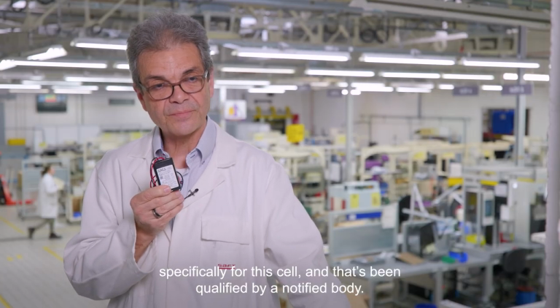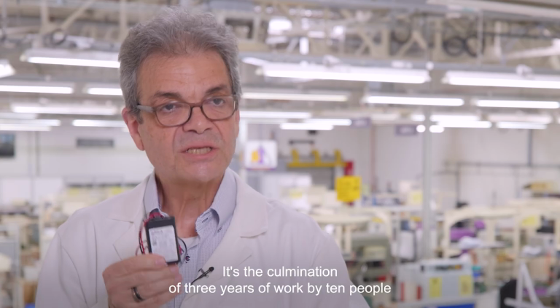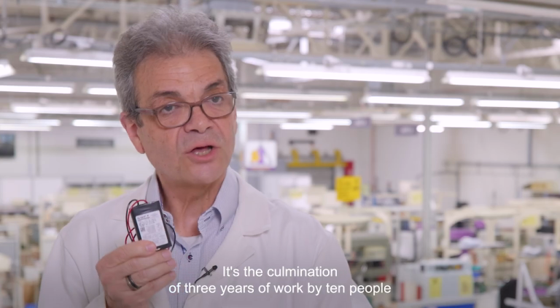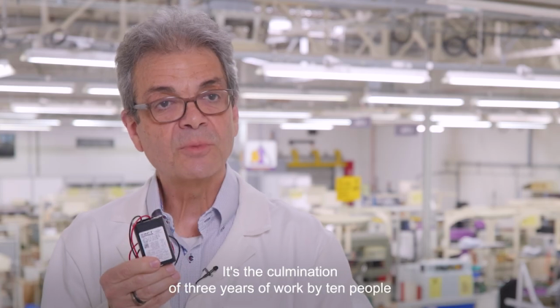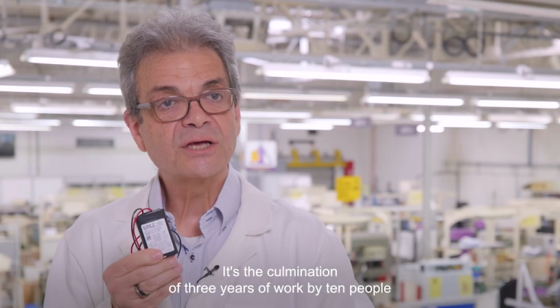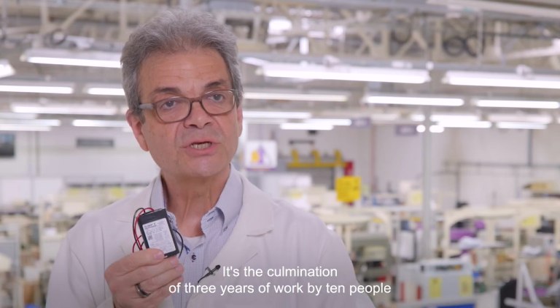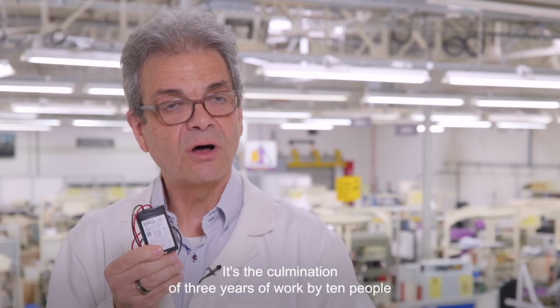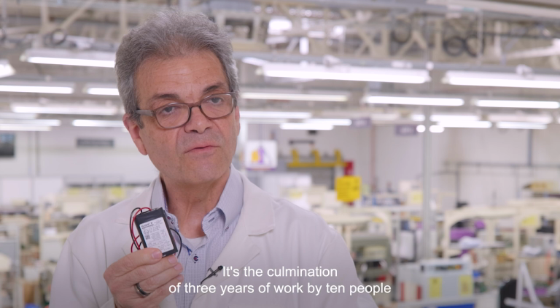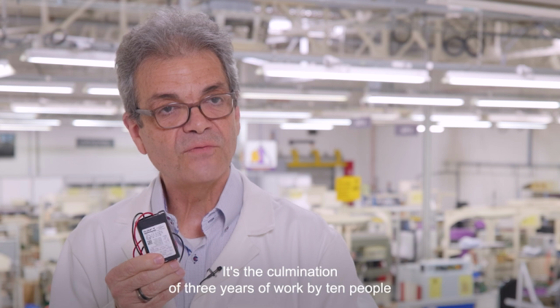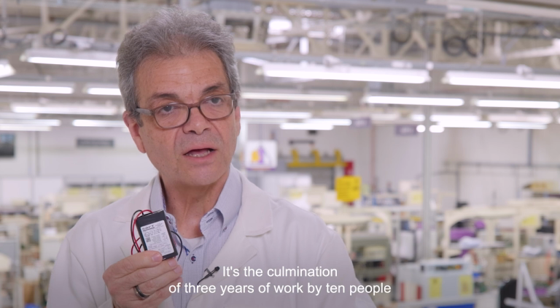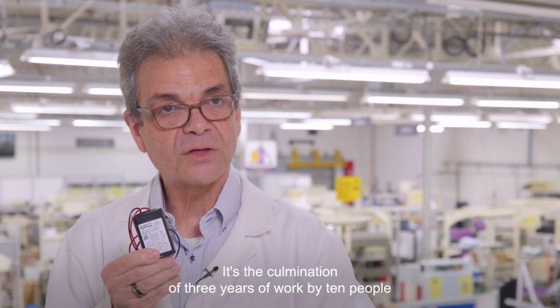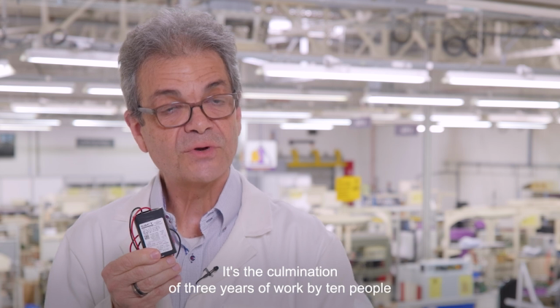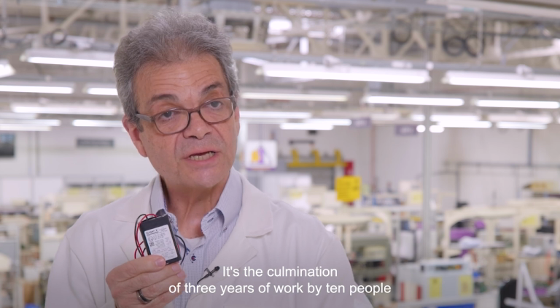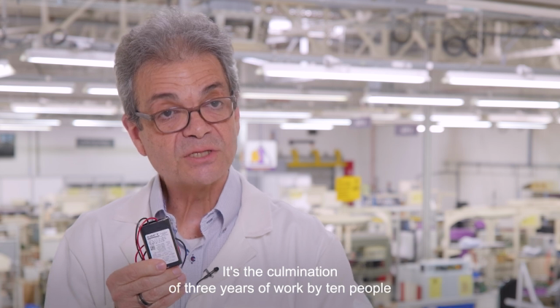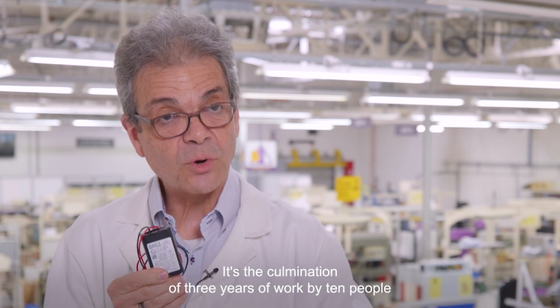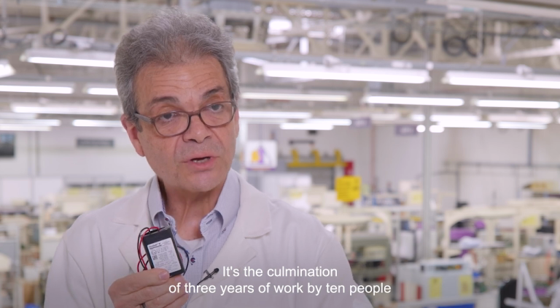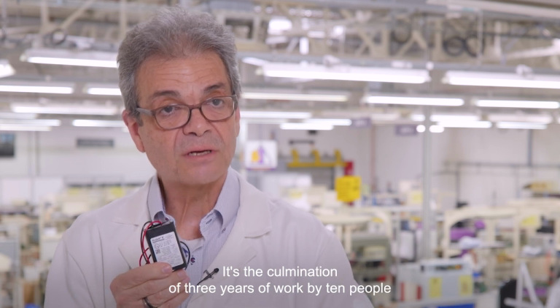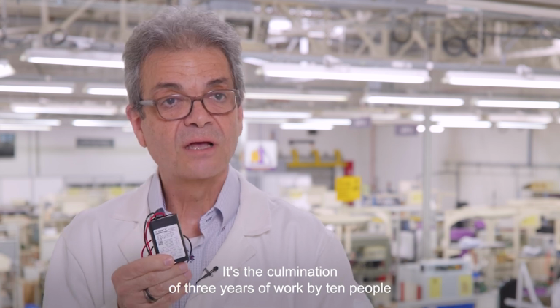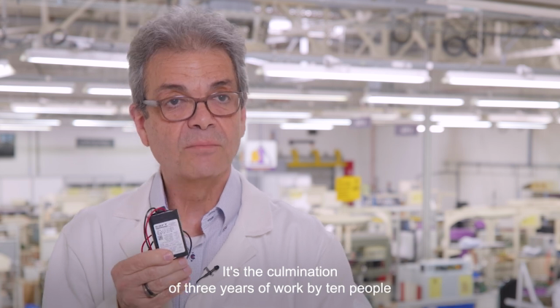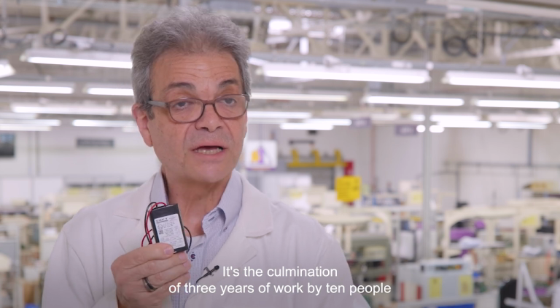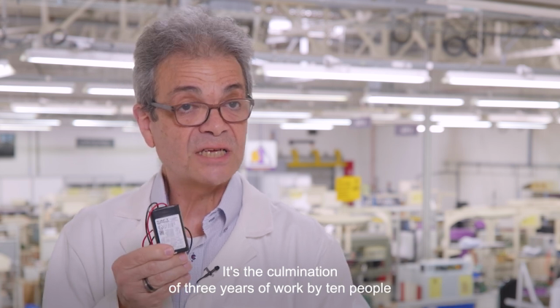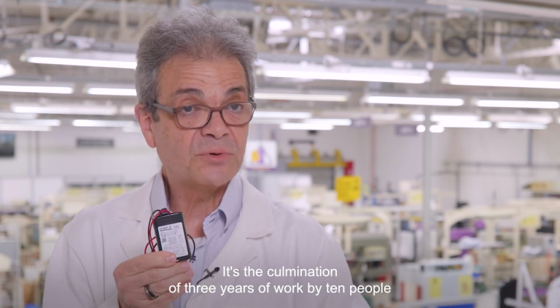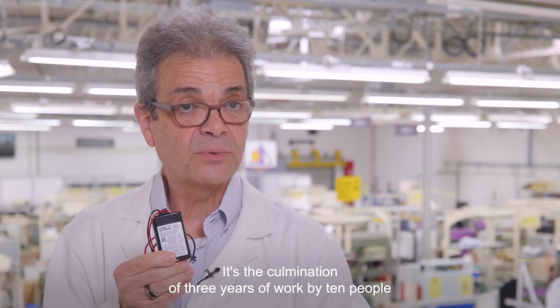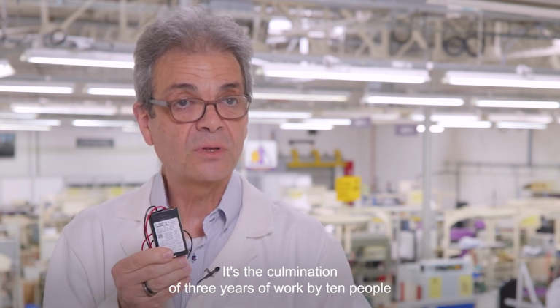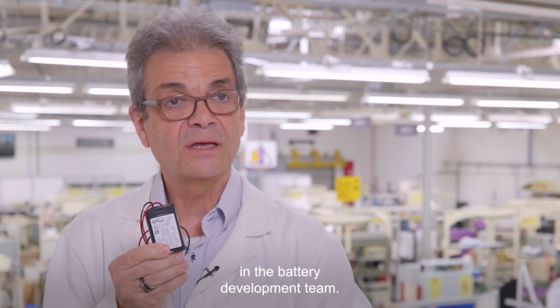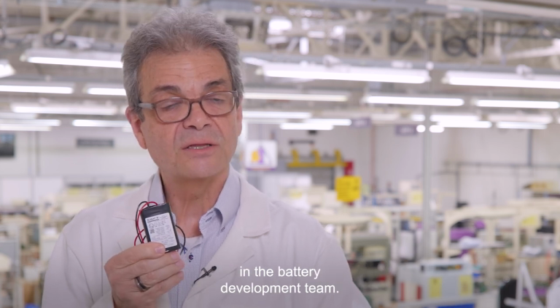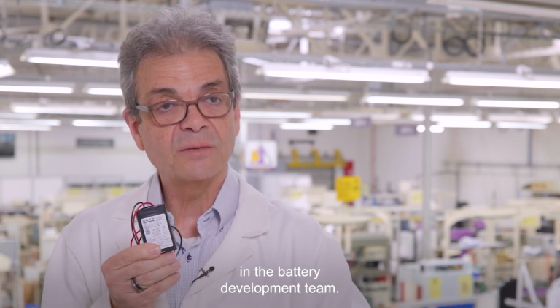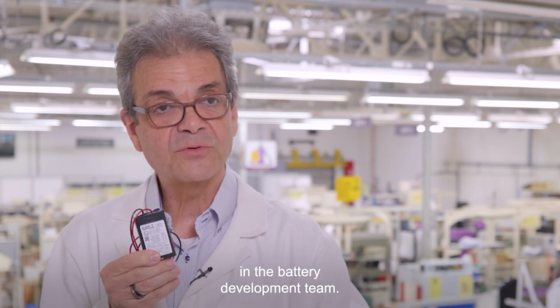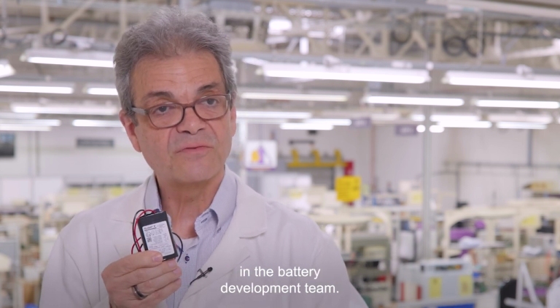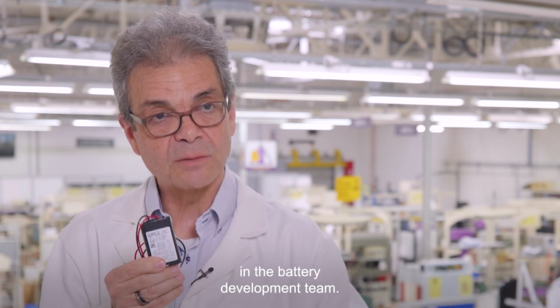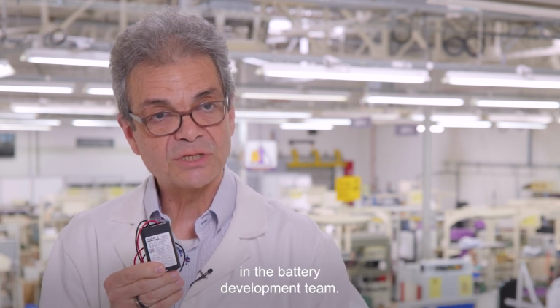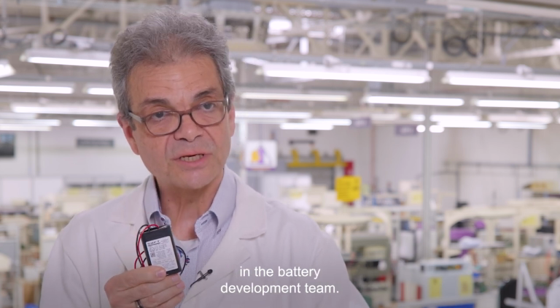It's the culmination of three years of work by ten people in the battery development team.